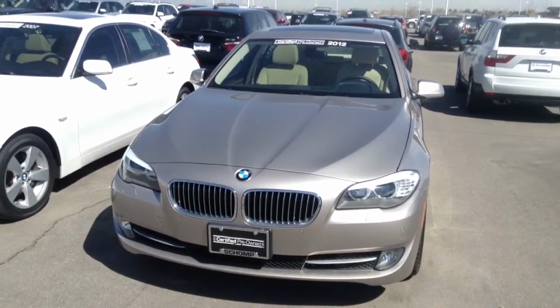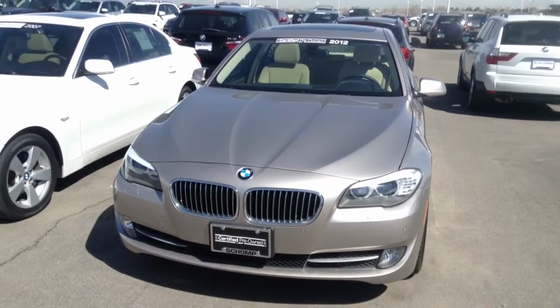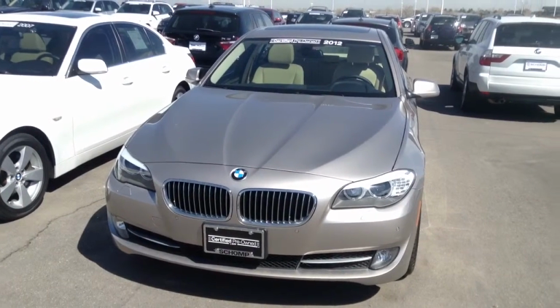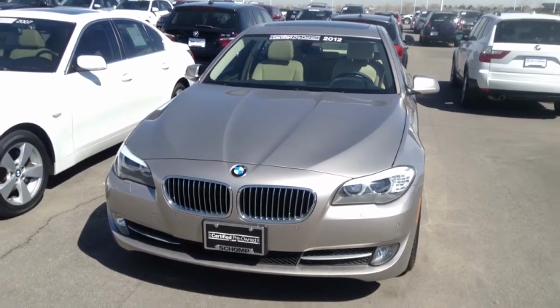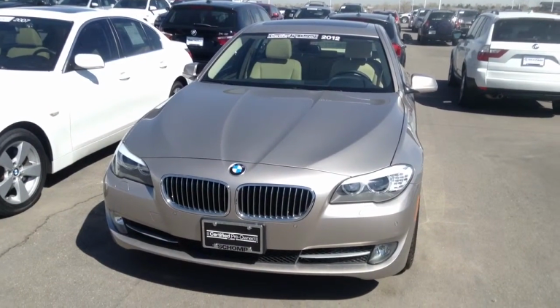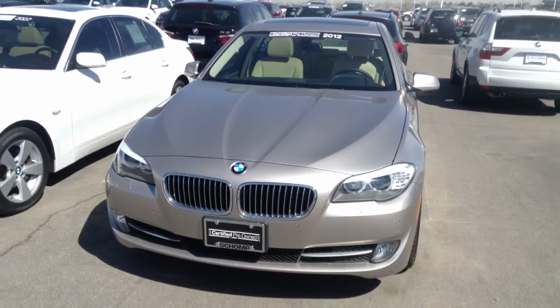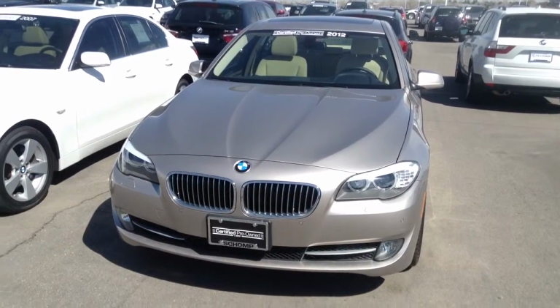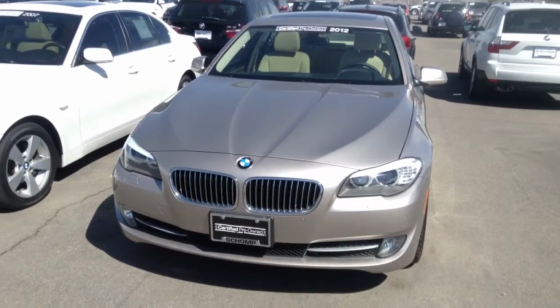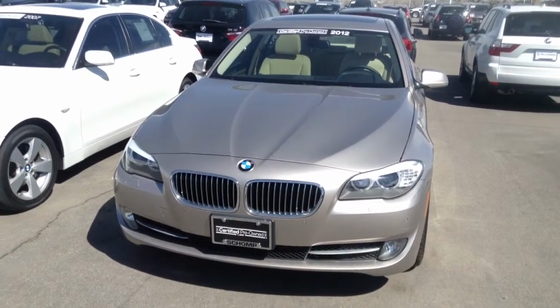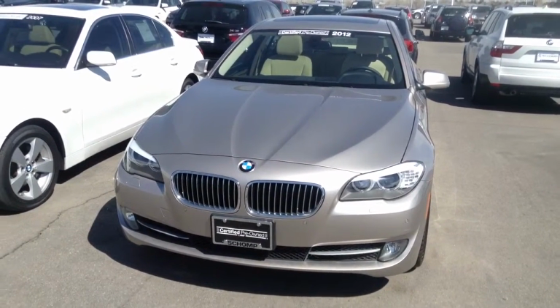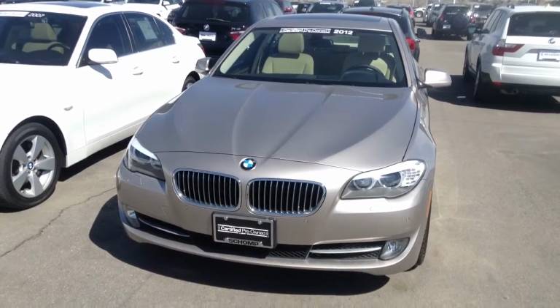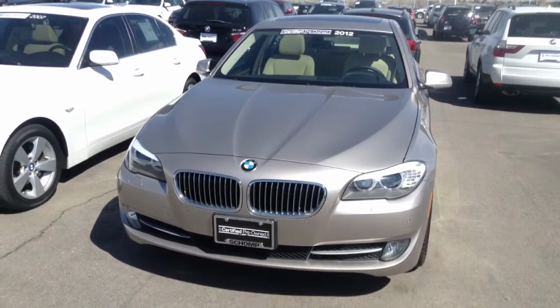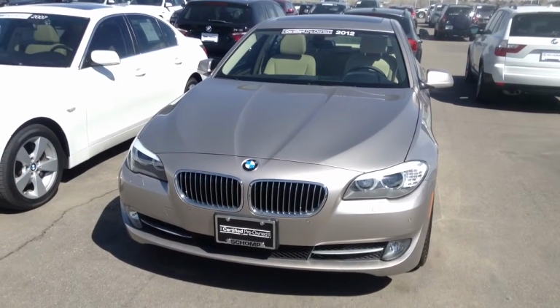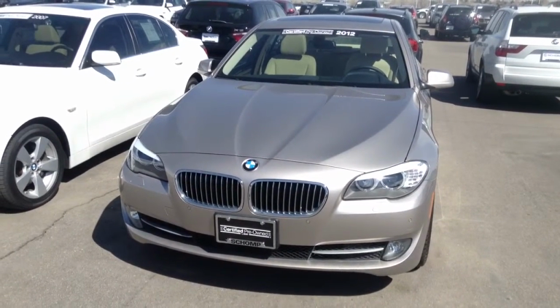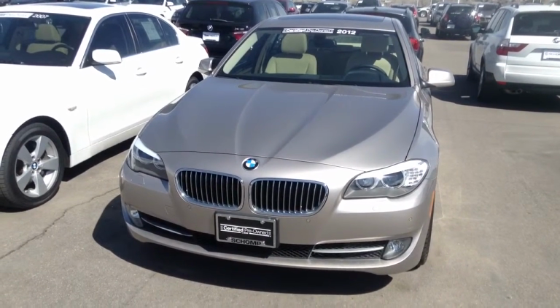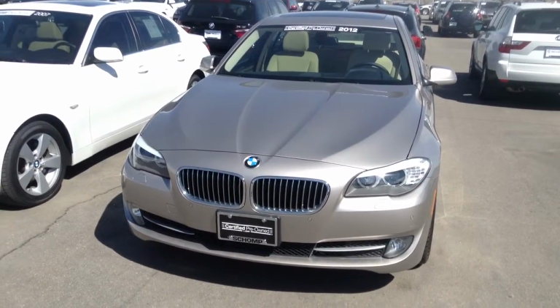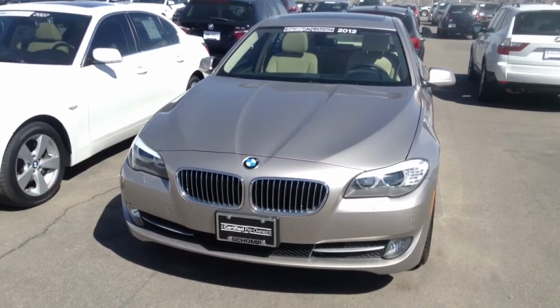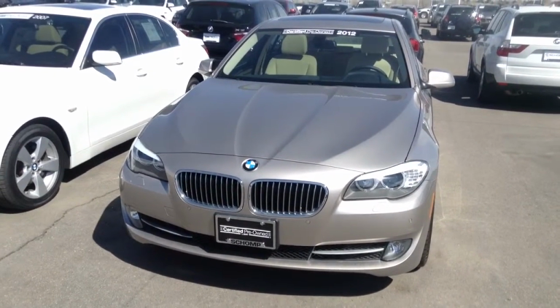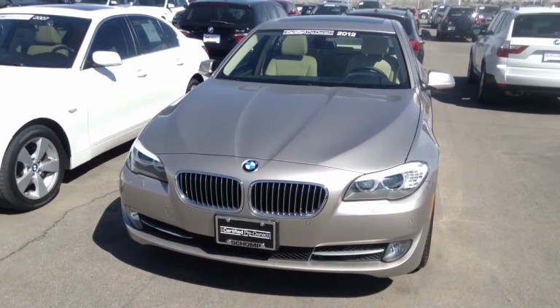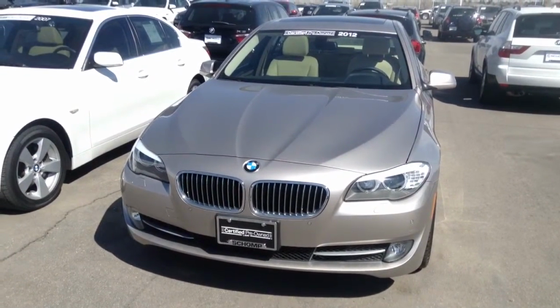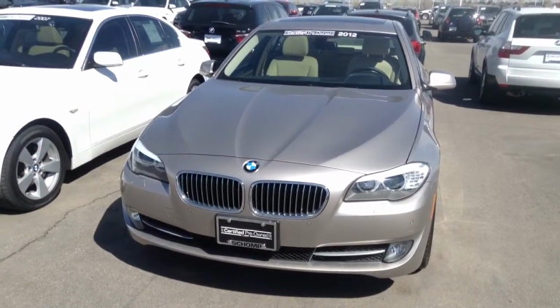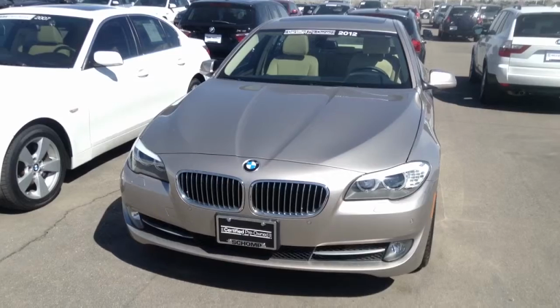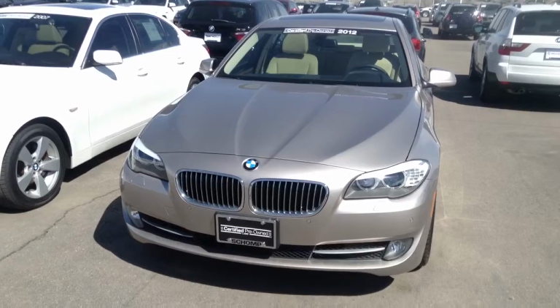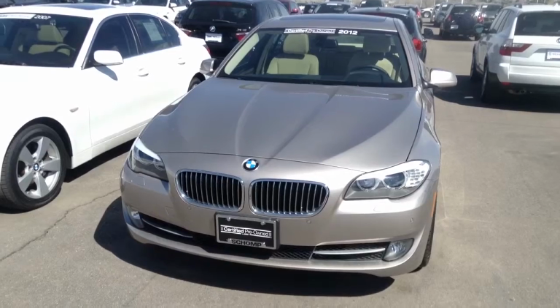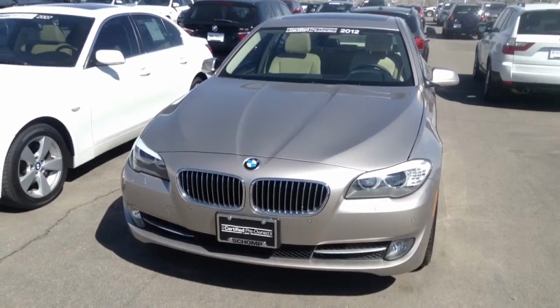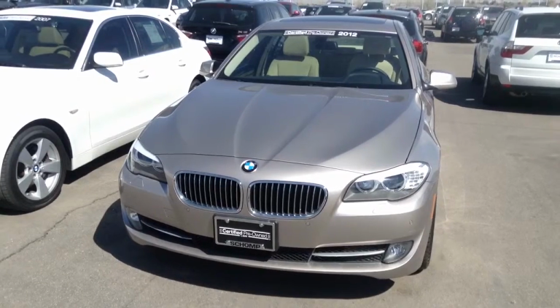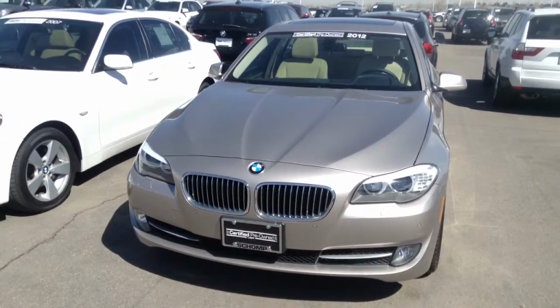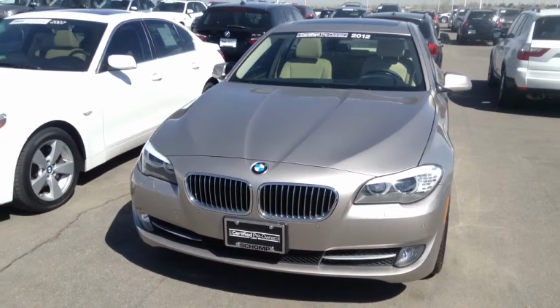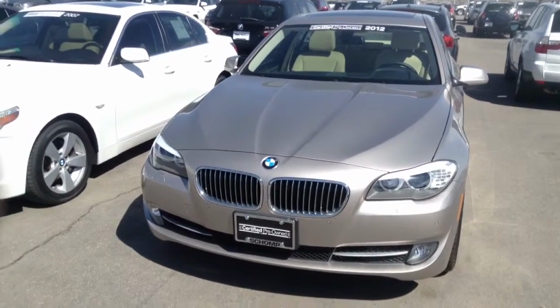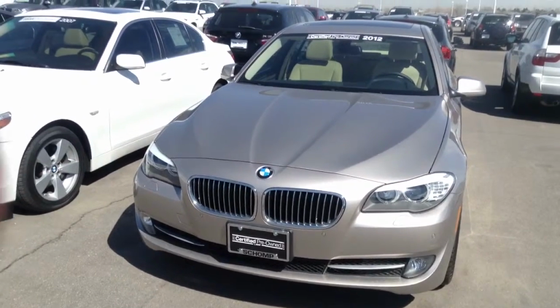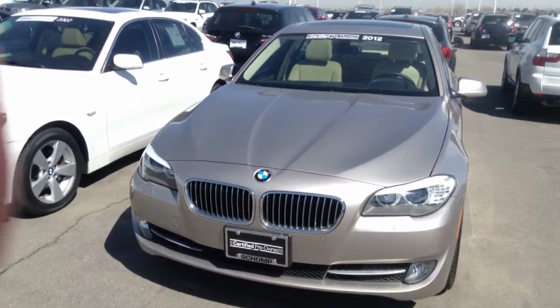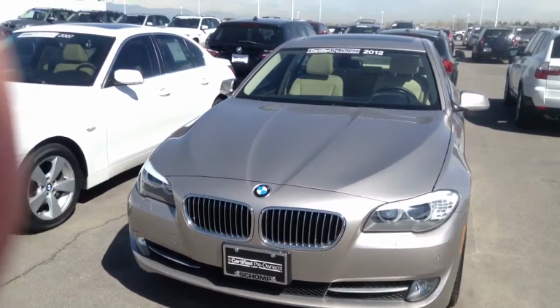Hi Glenn, it's Todd Brandish at Chaunt BMW. I'm taking some video of the 5 Series you've inquired about.